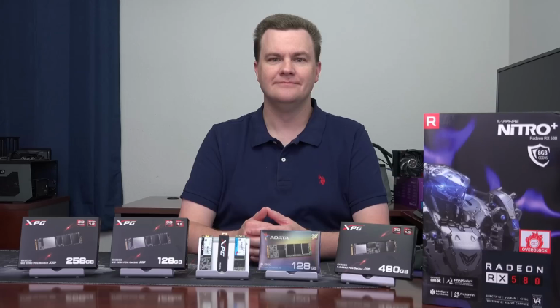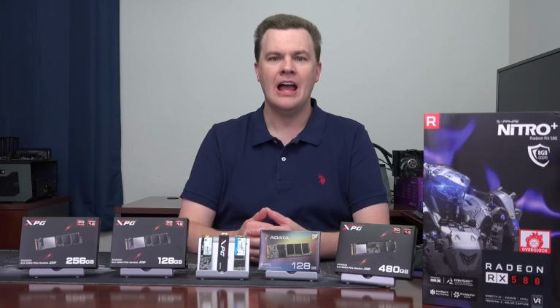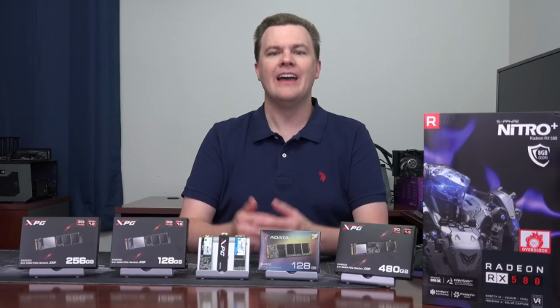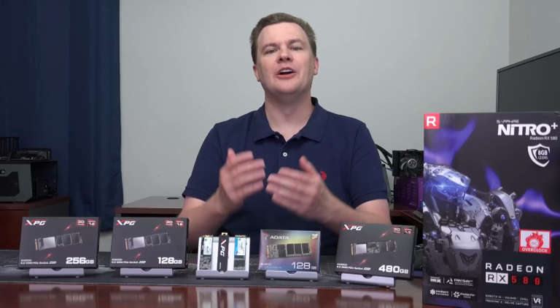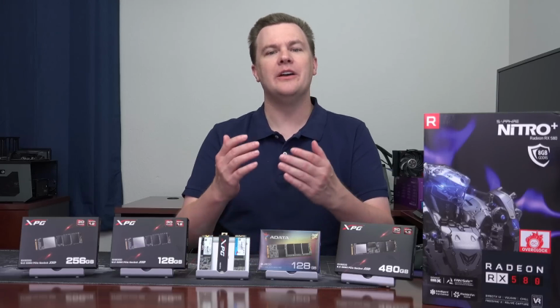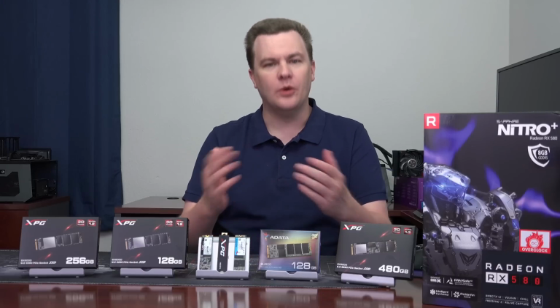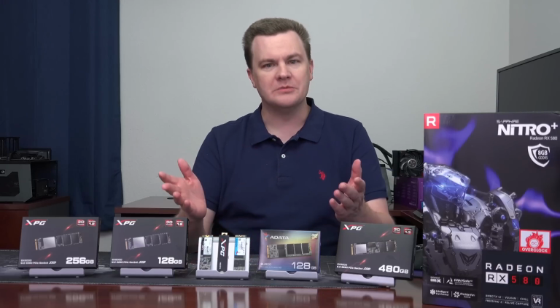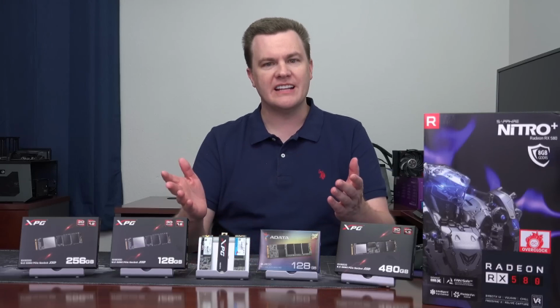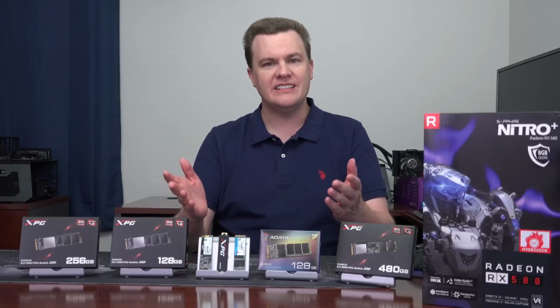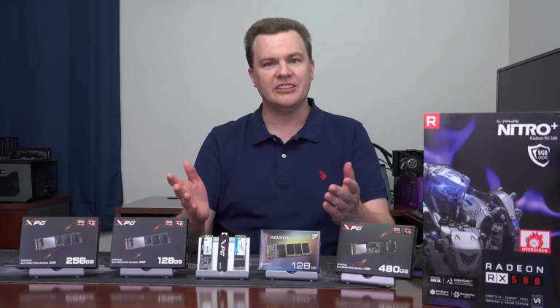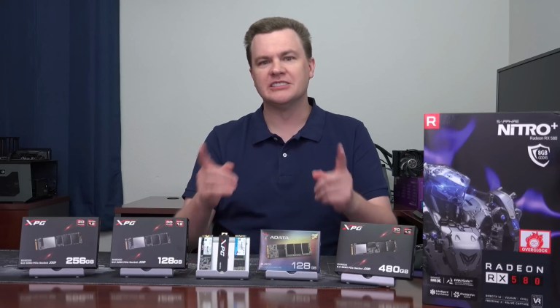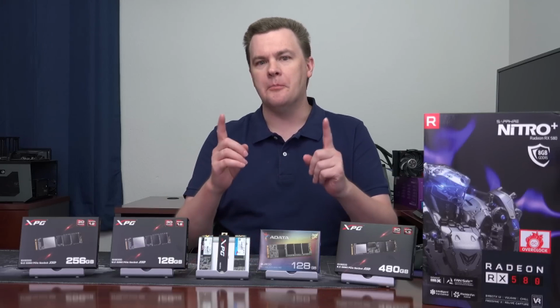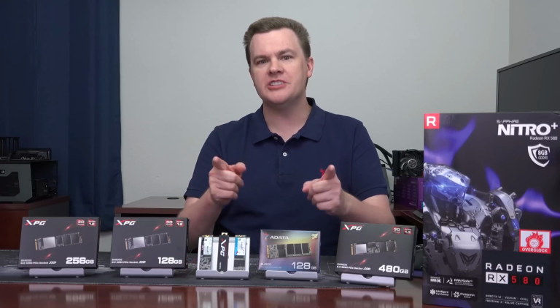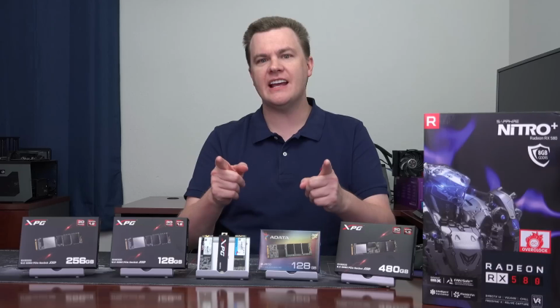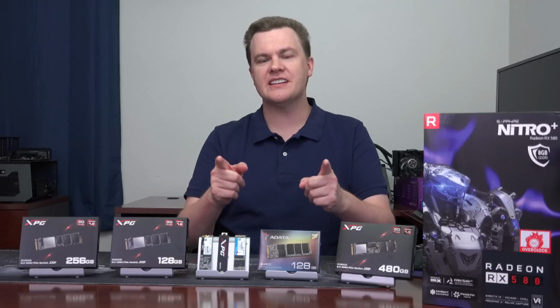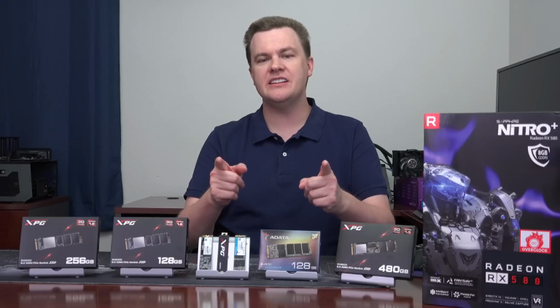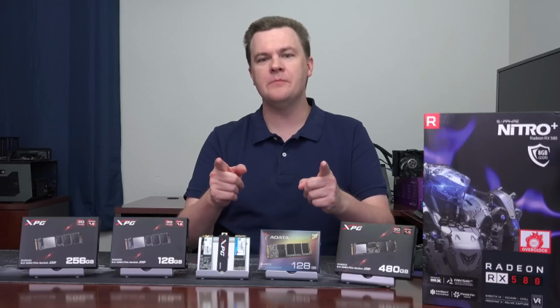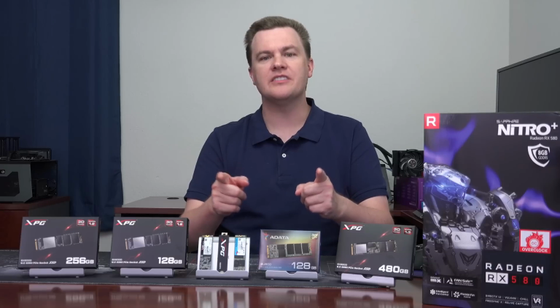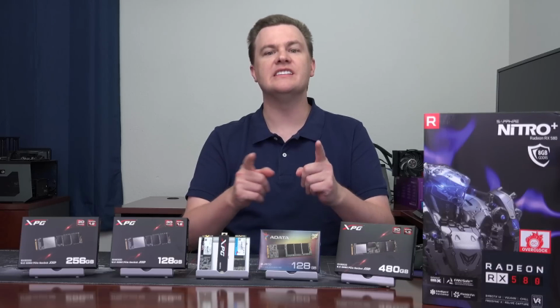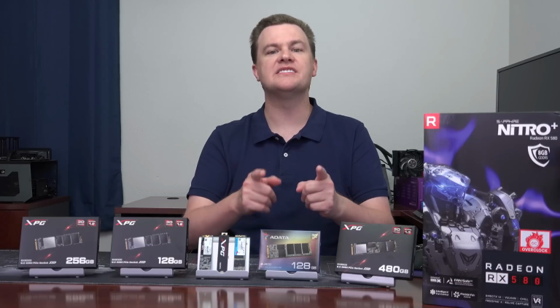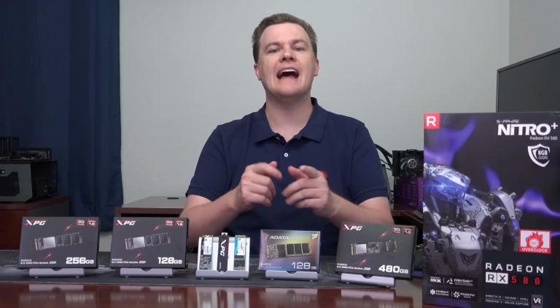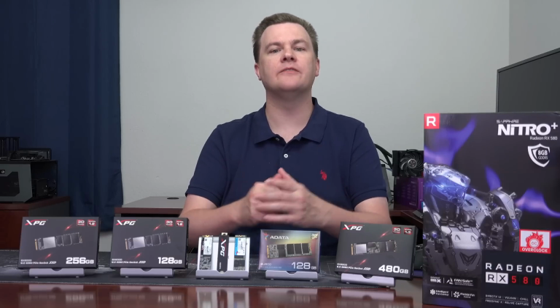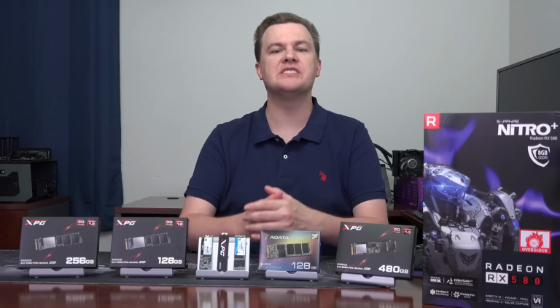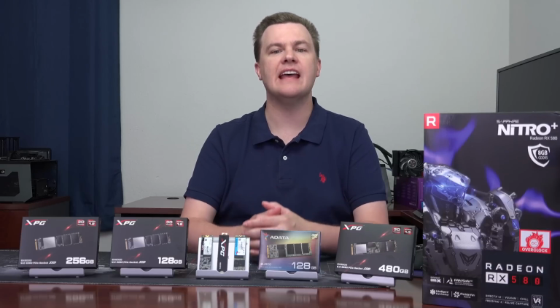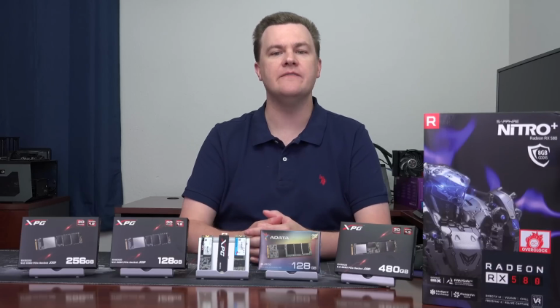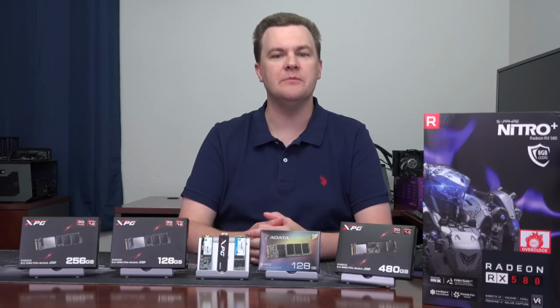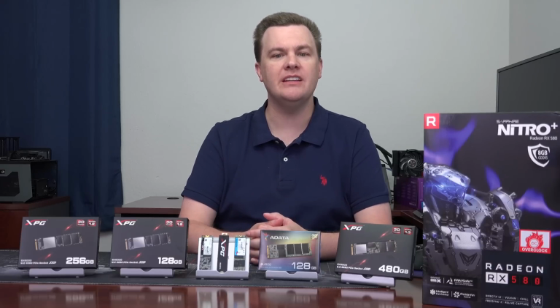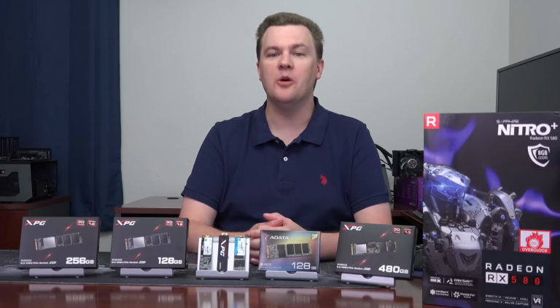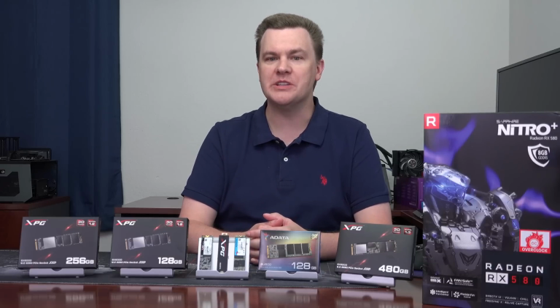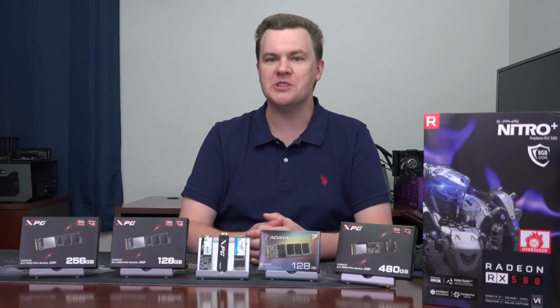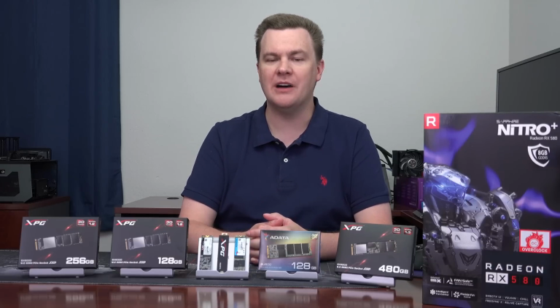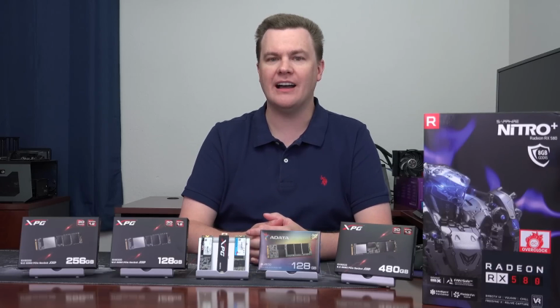Hello and welcome to TechDeals. Budget SSD comparison: SATA versus NVMe — which should you buy?